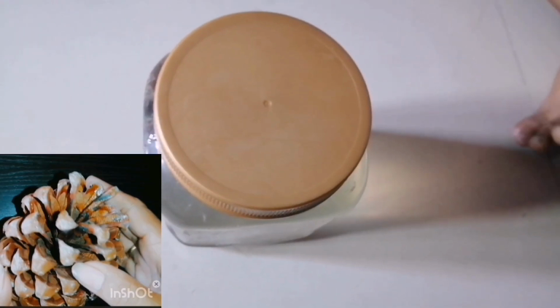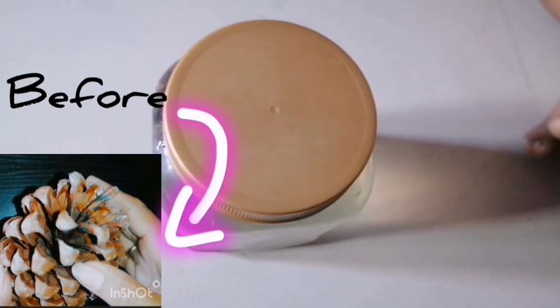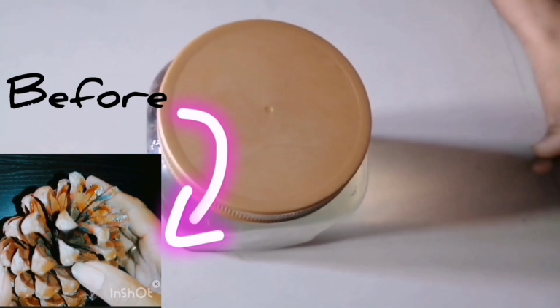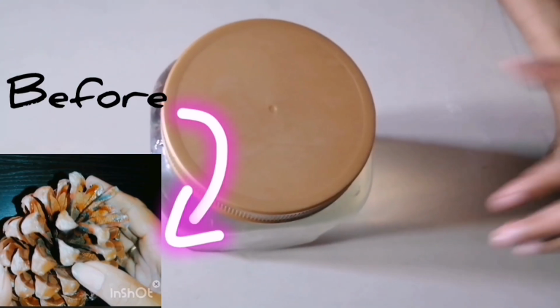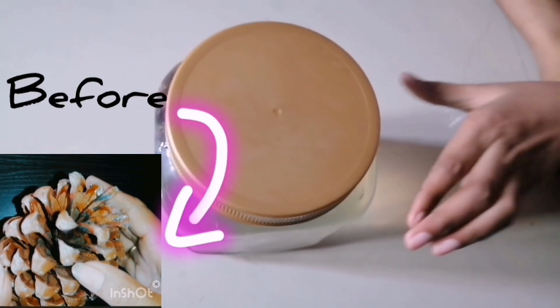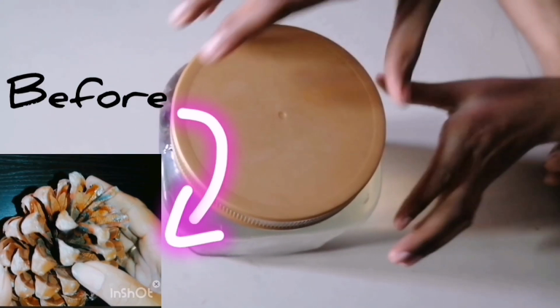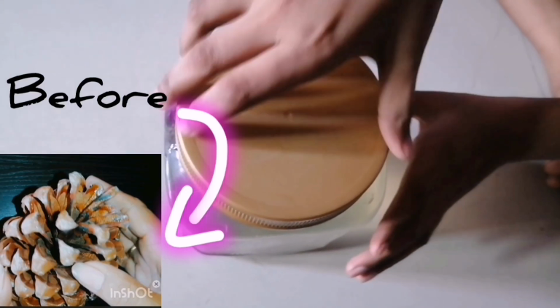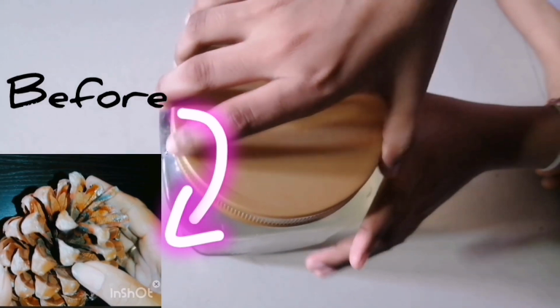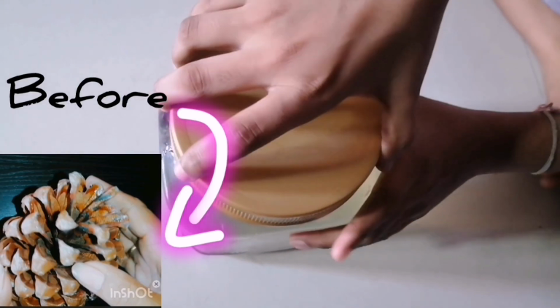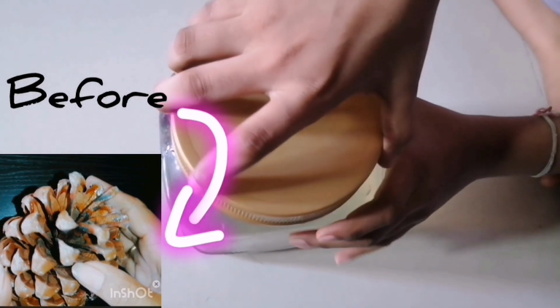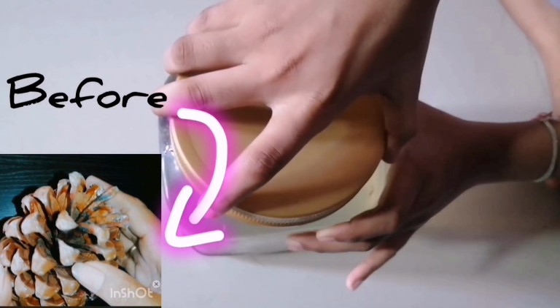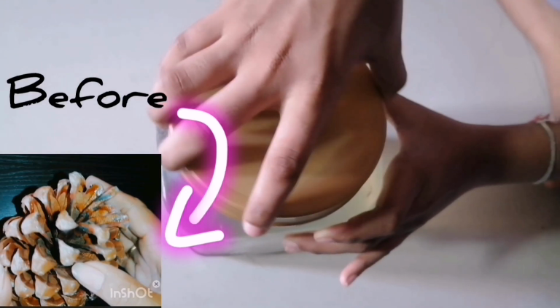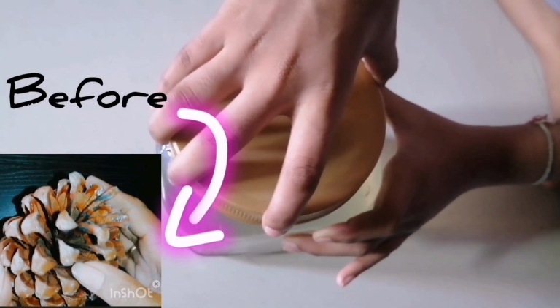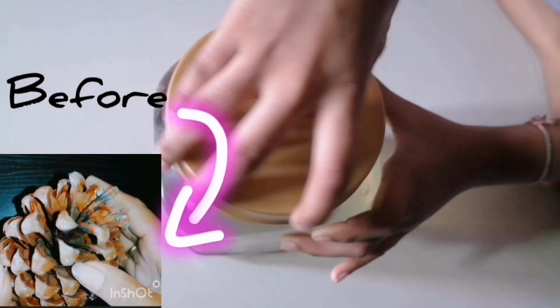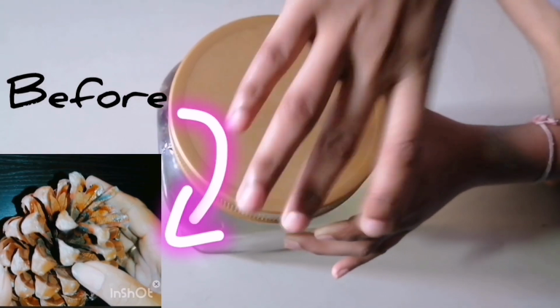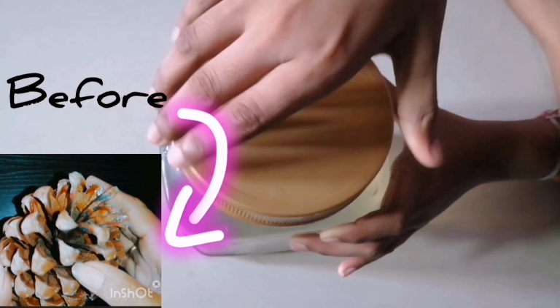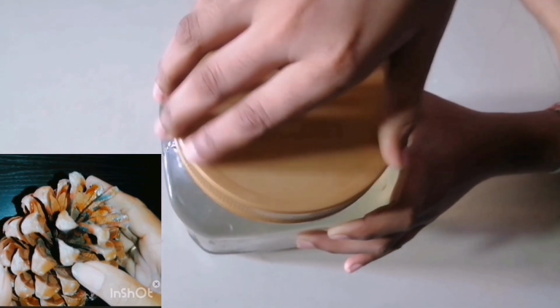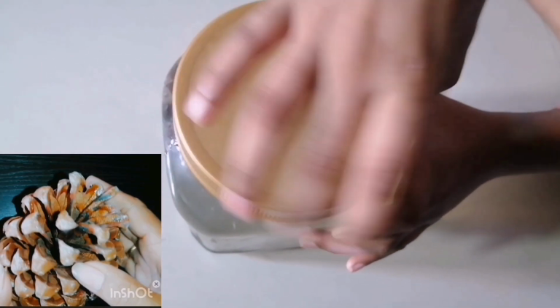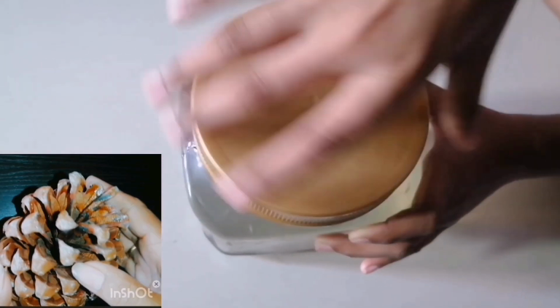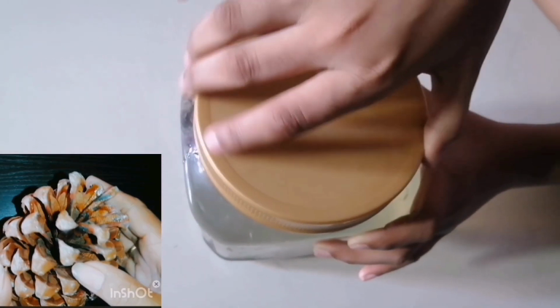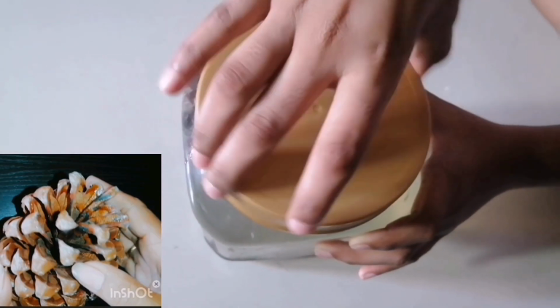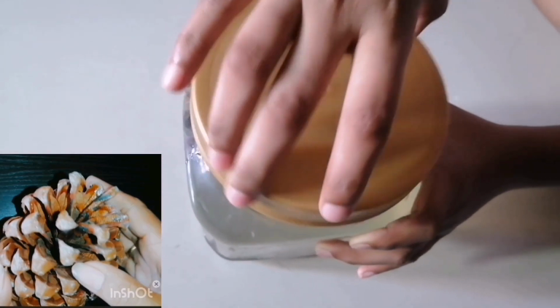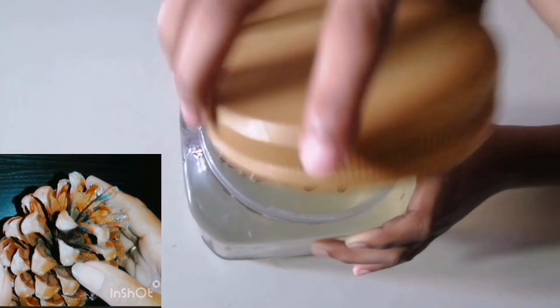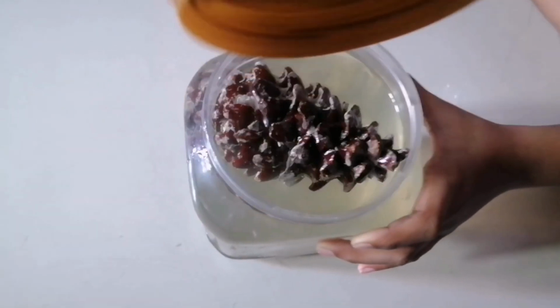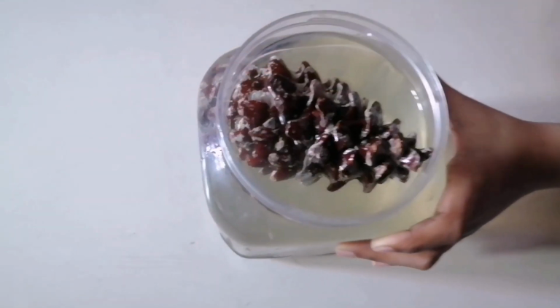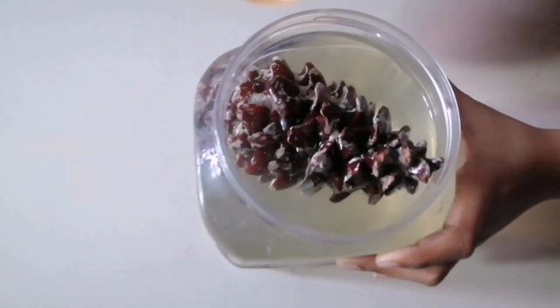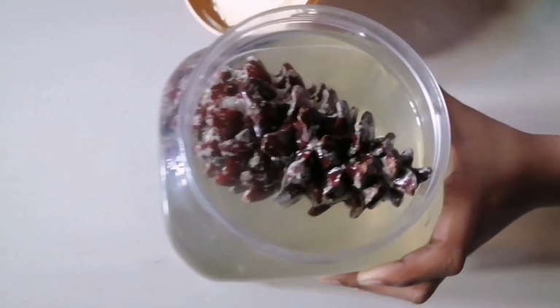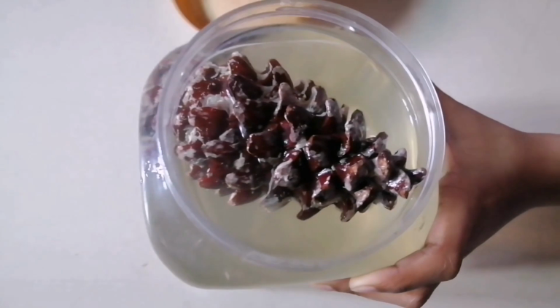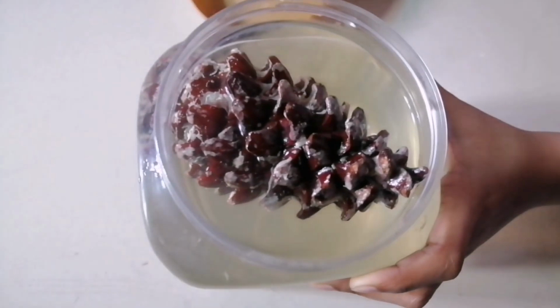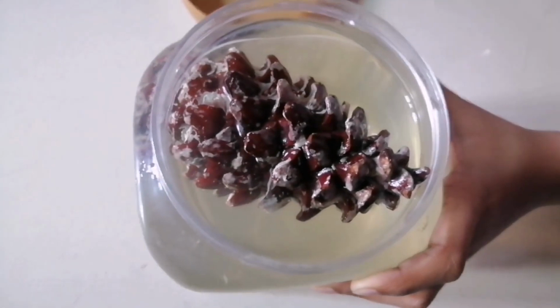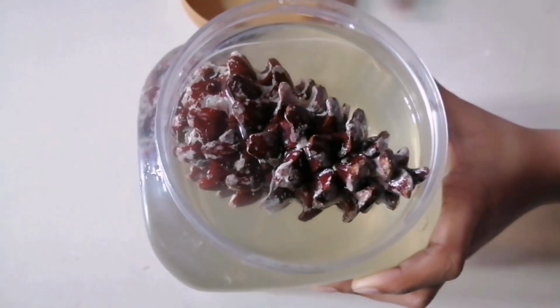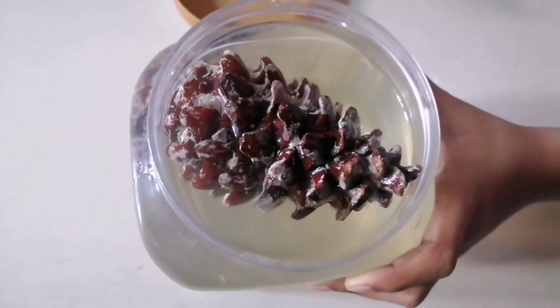Now let's see how the pine cone looks after 12 hours.